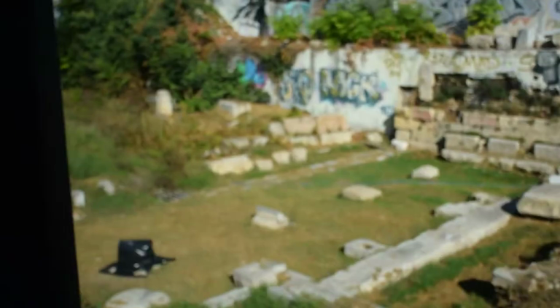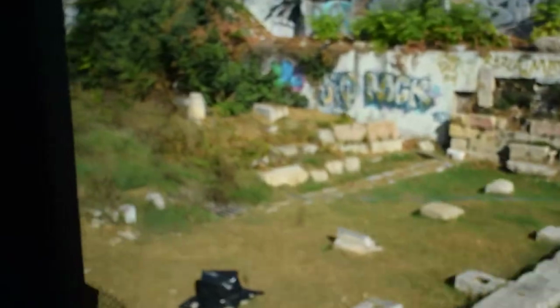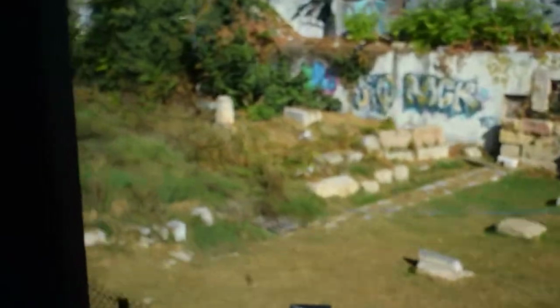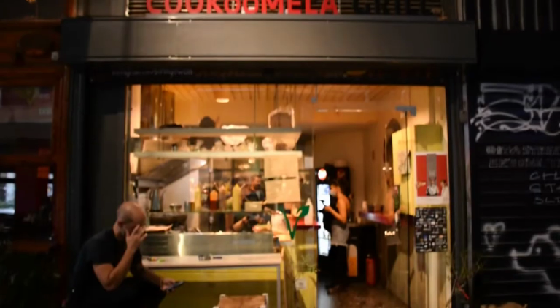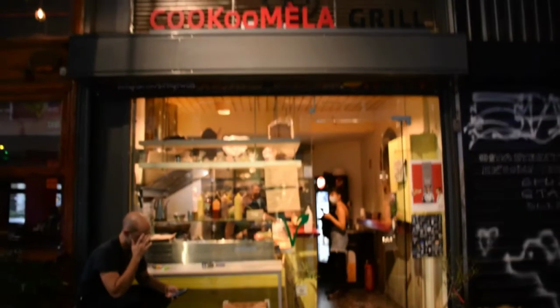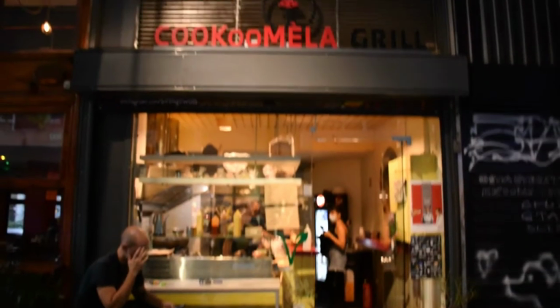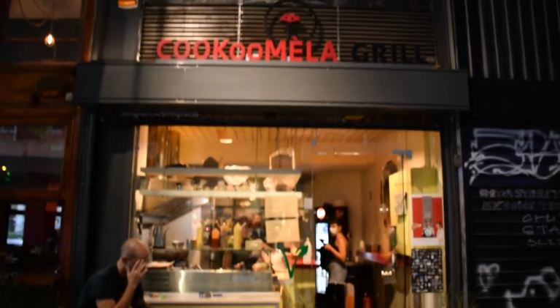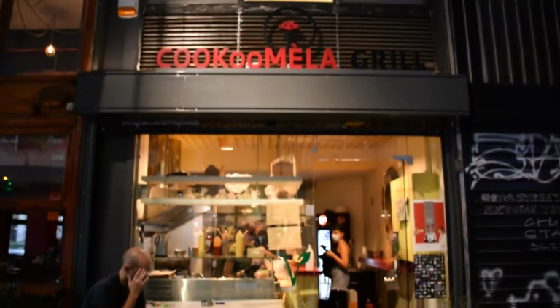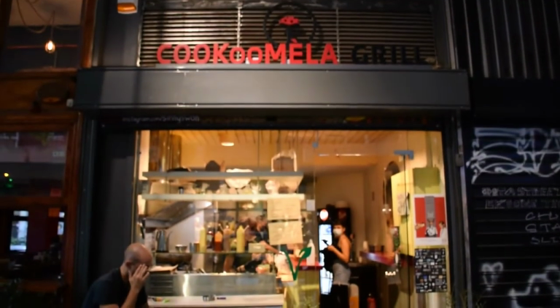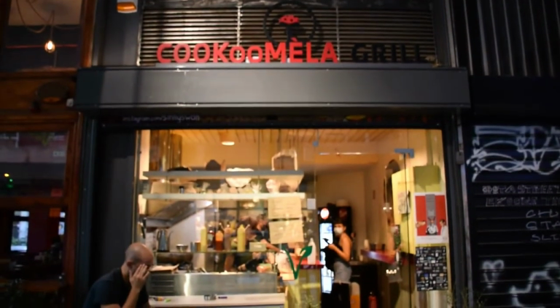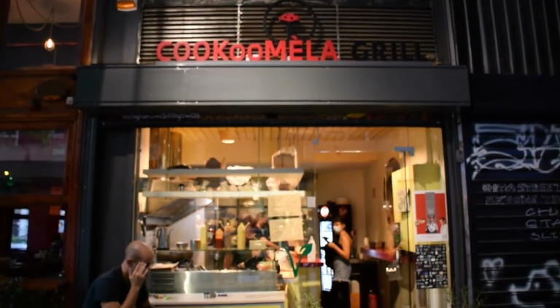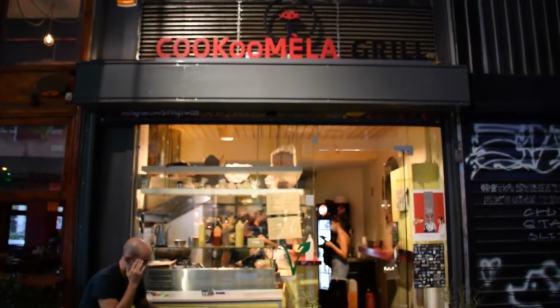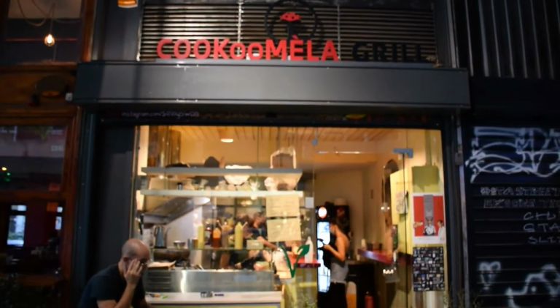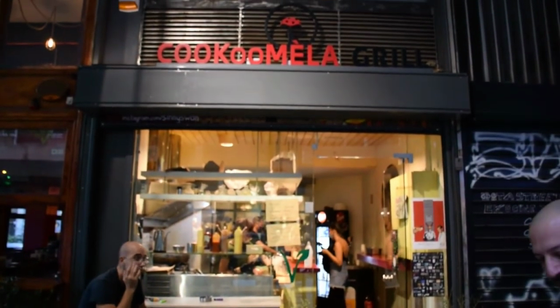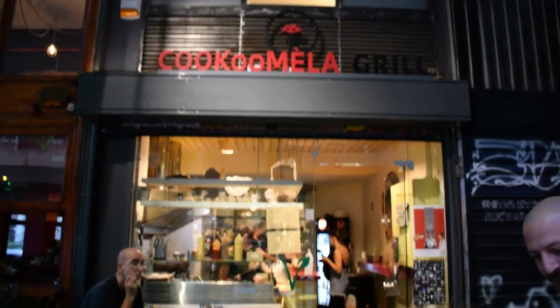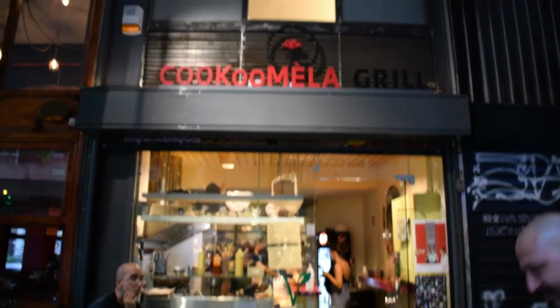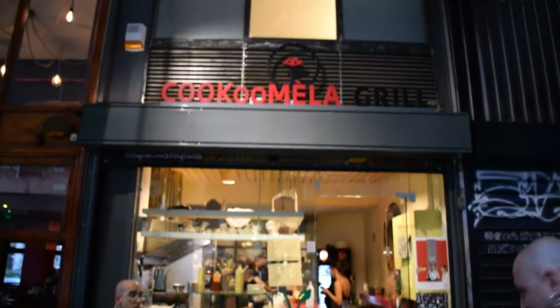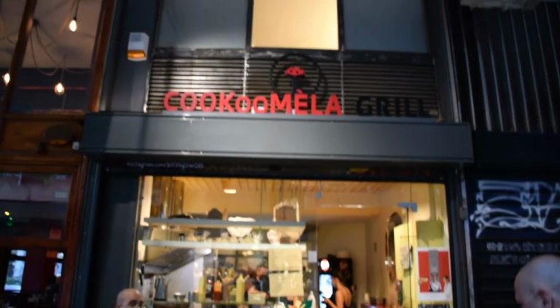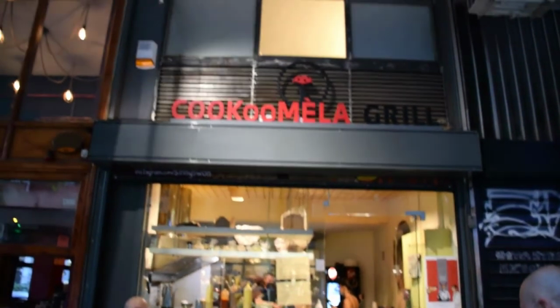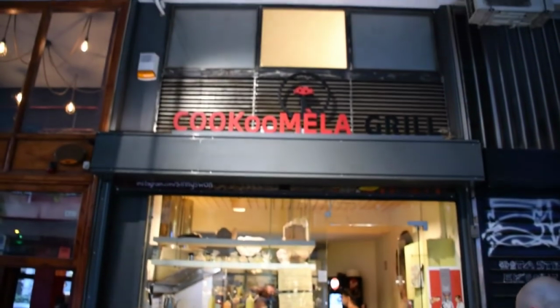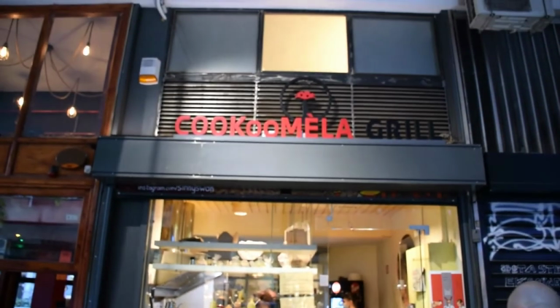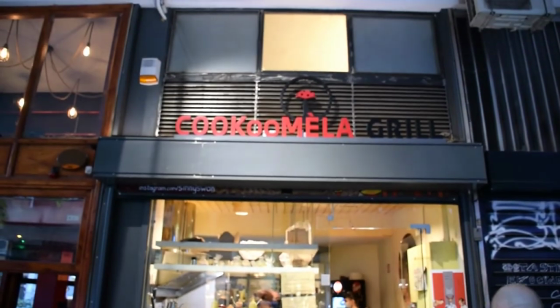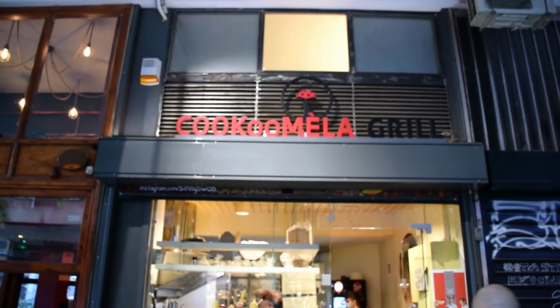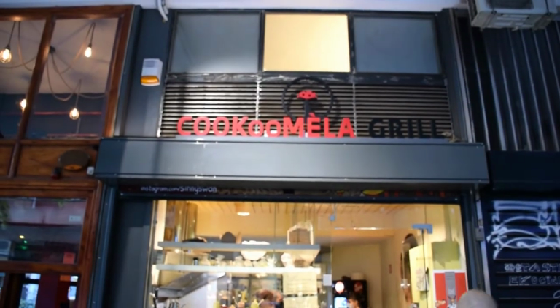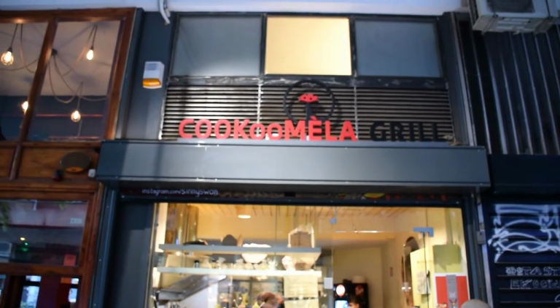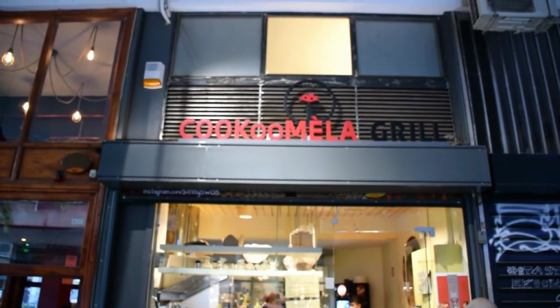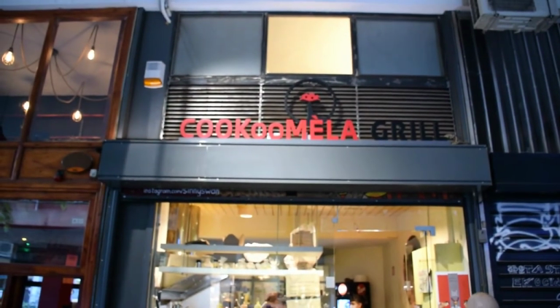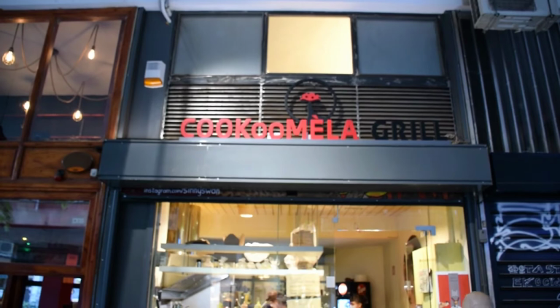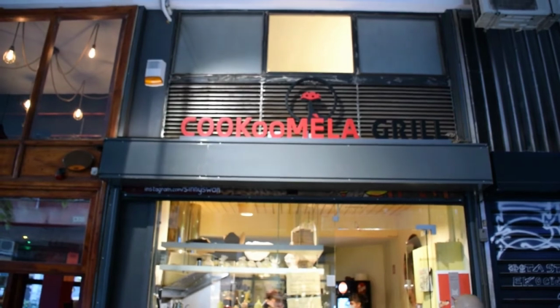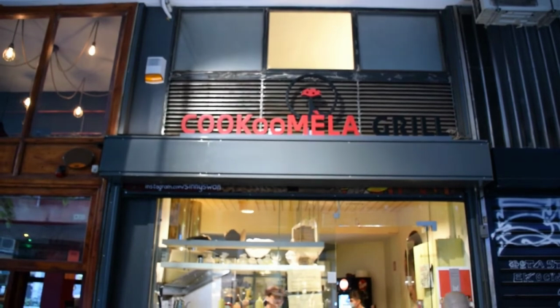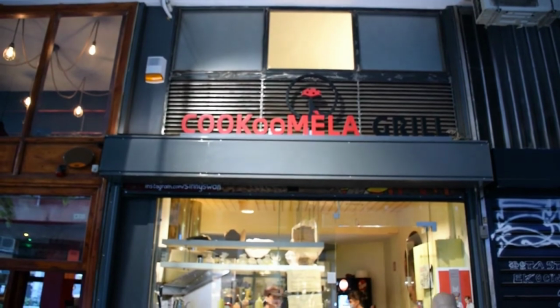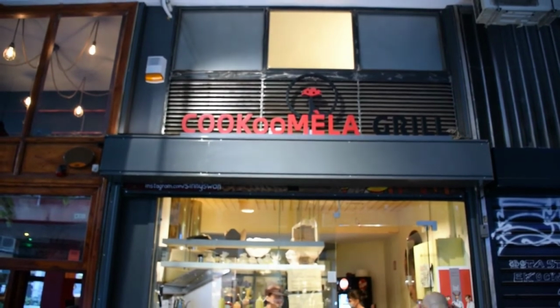So we're now back in Athens at Kukumela Grill for some vegan soup latte.